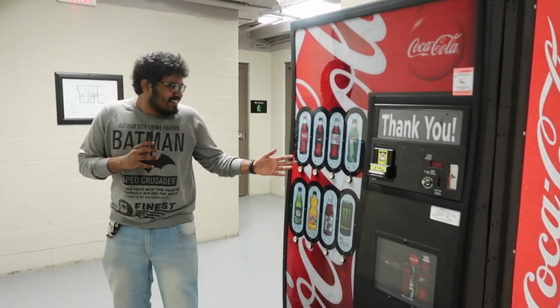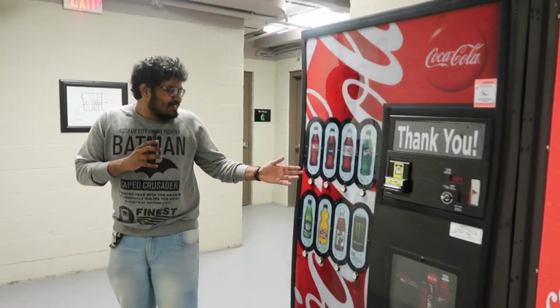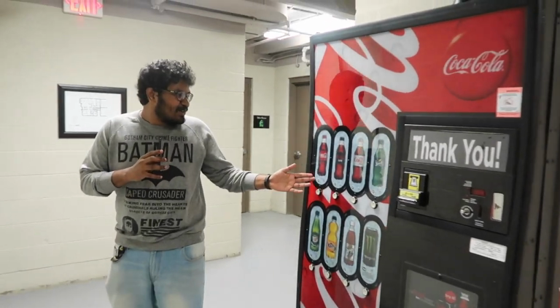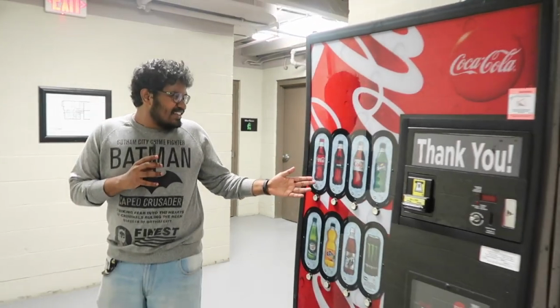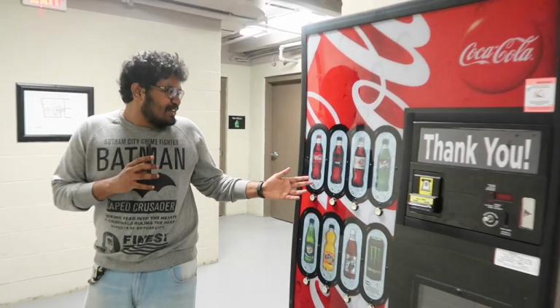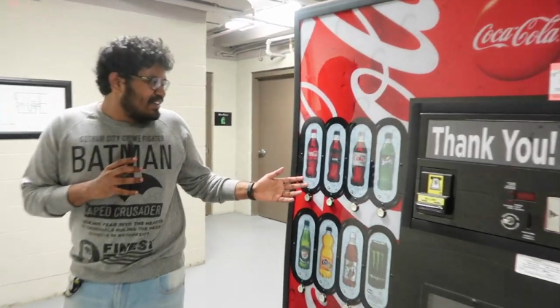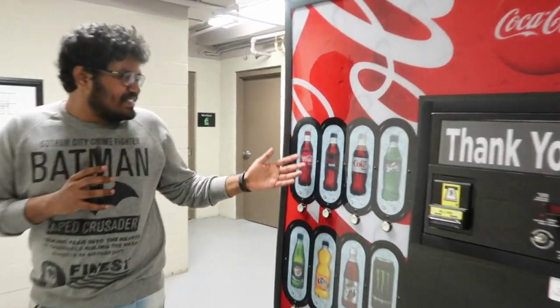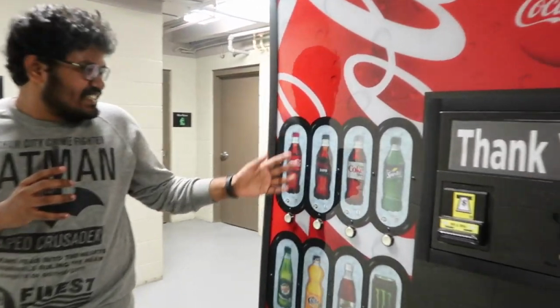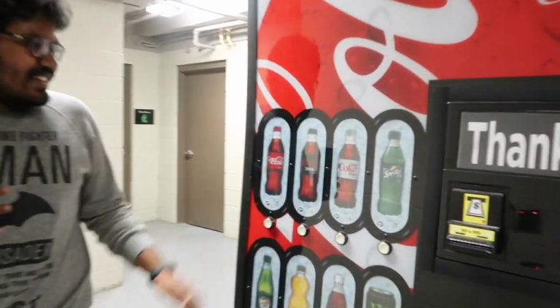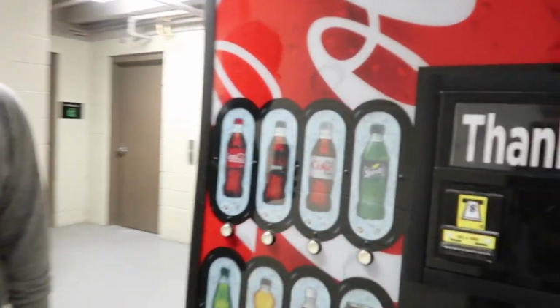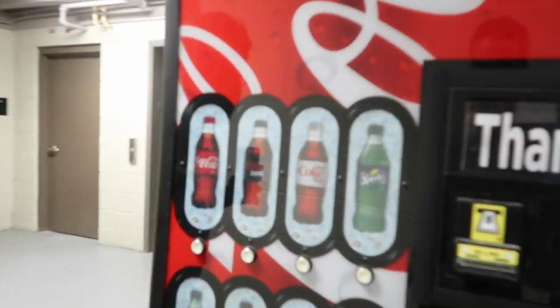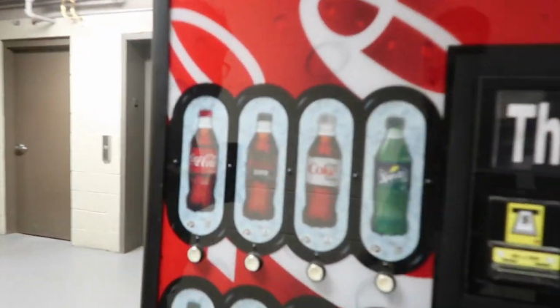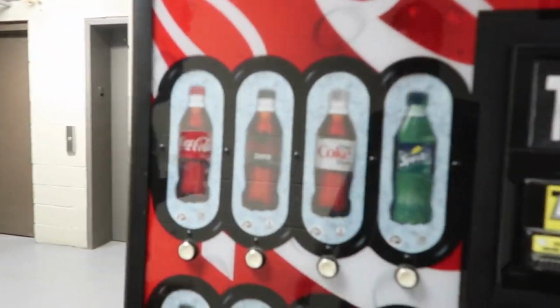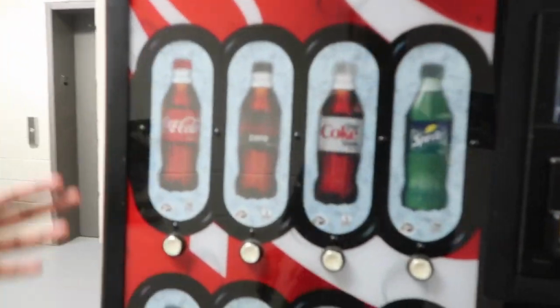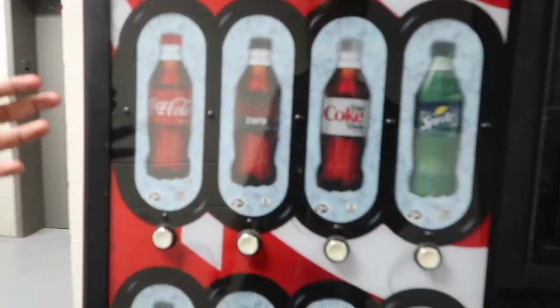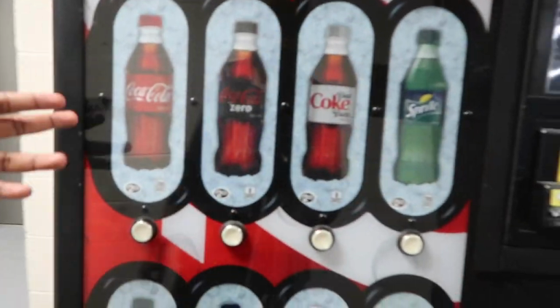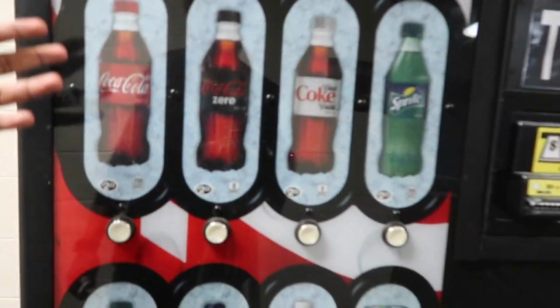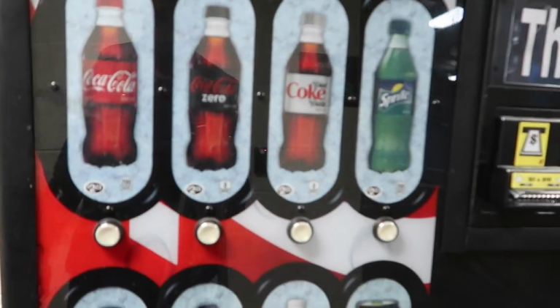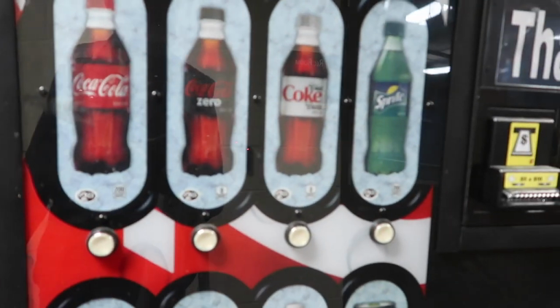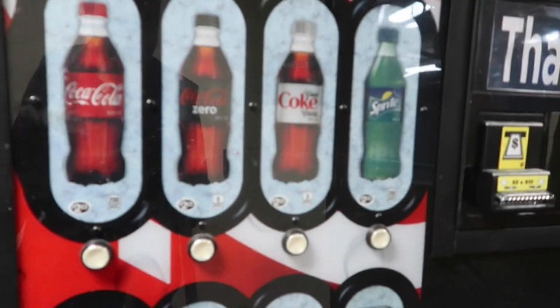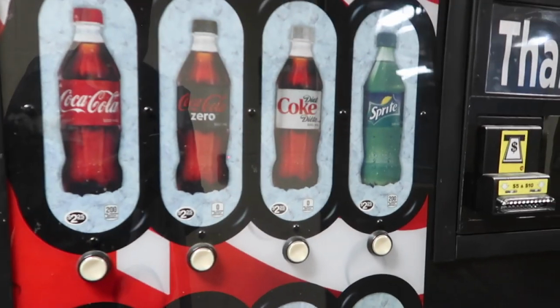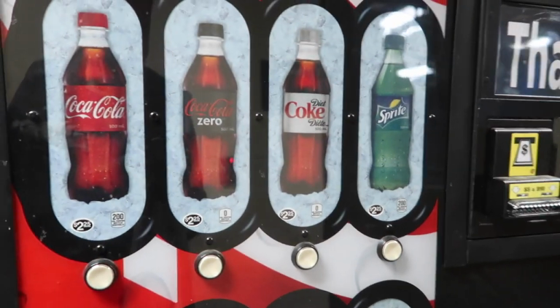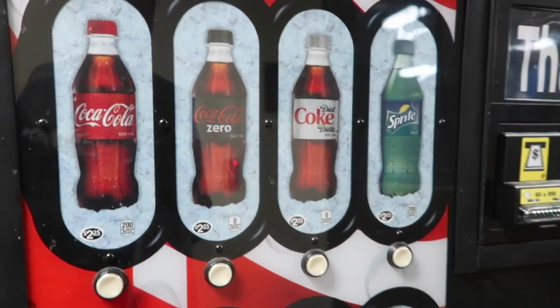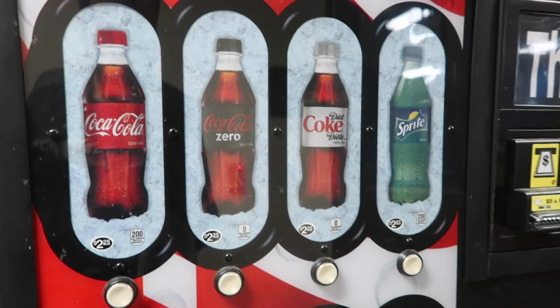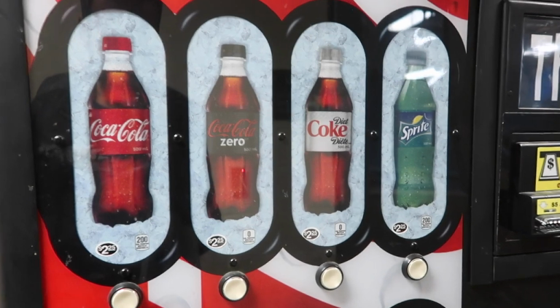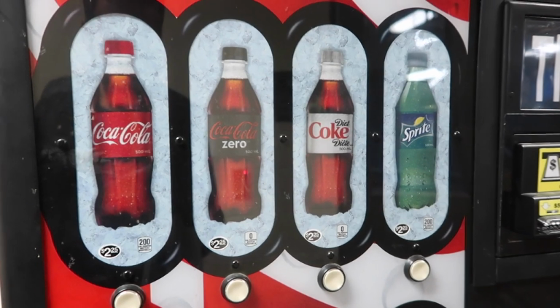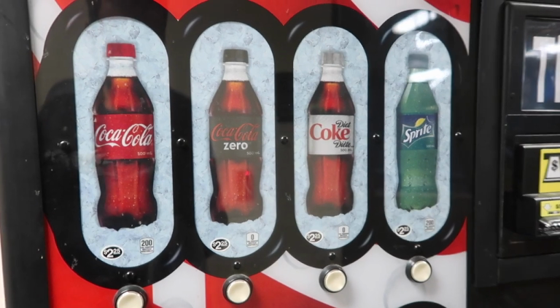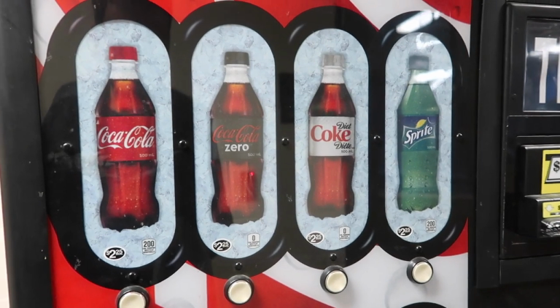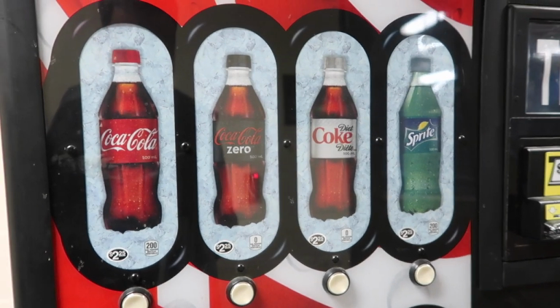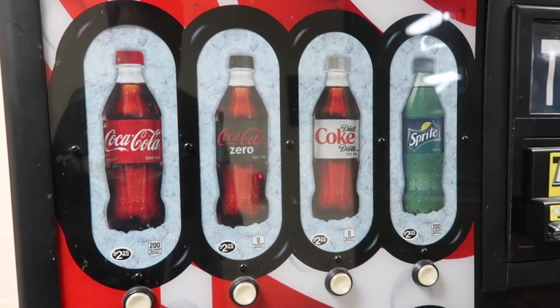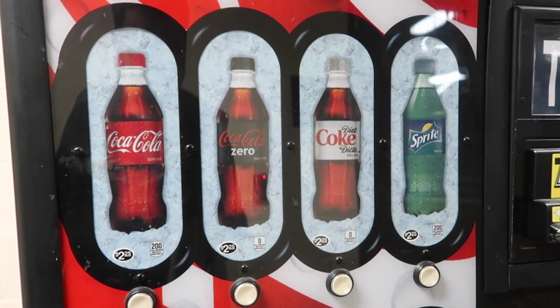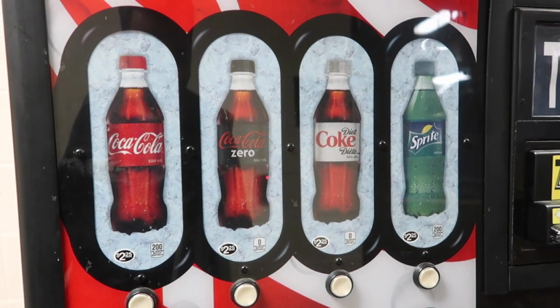$2.25 for 500ml of Coke — it's way, way too expensive.